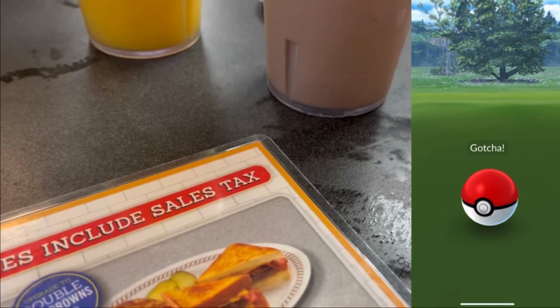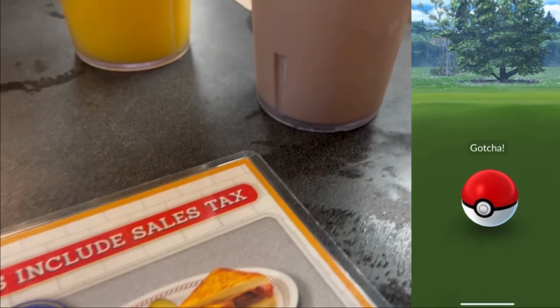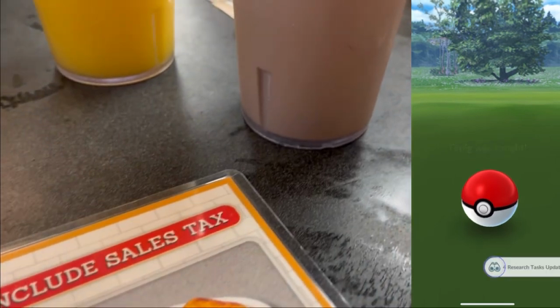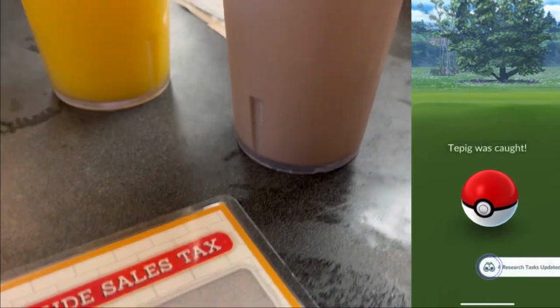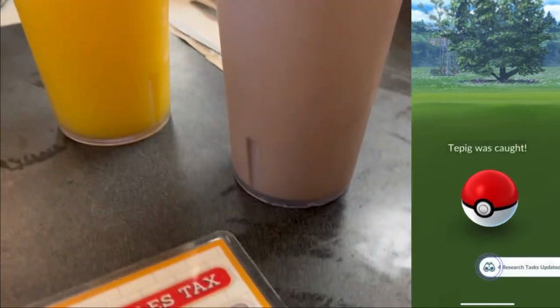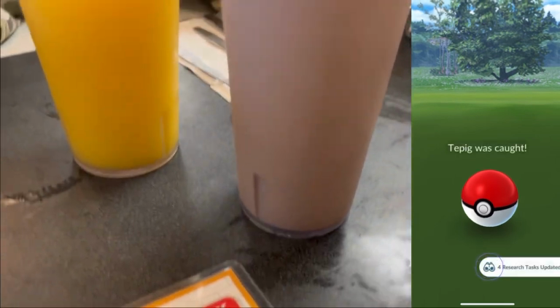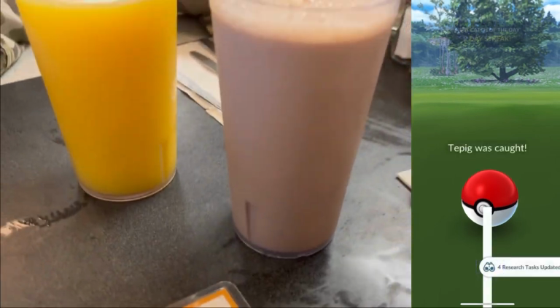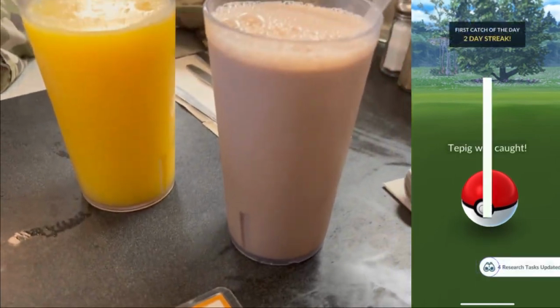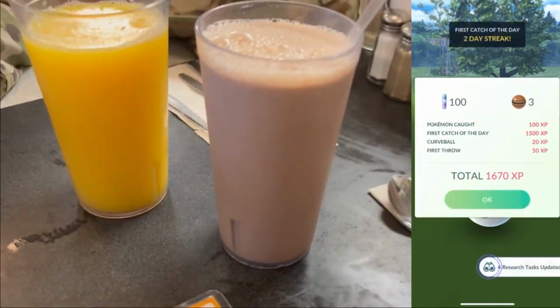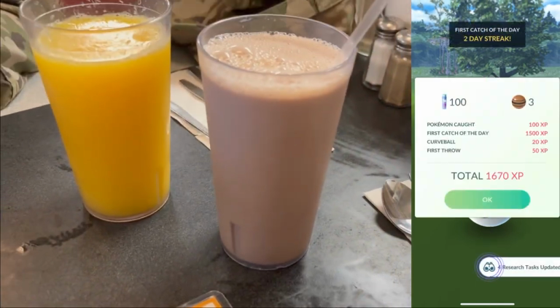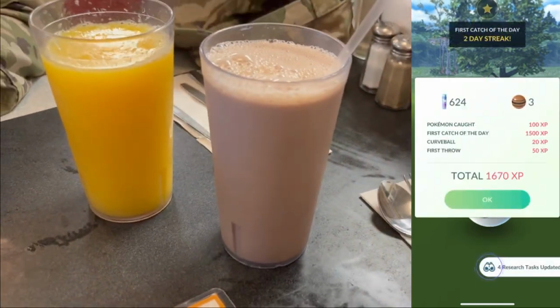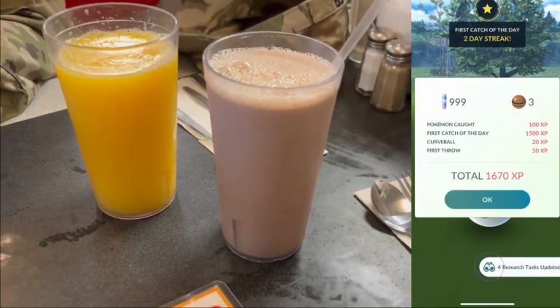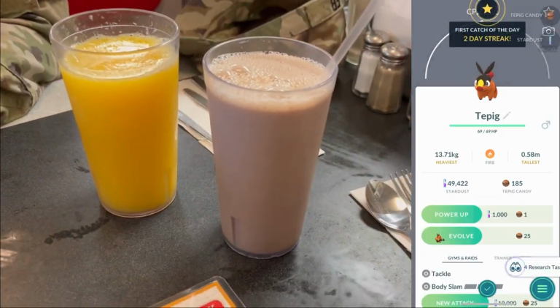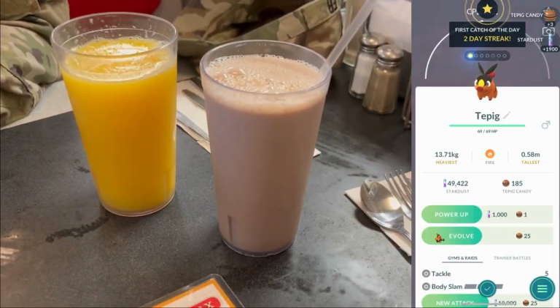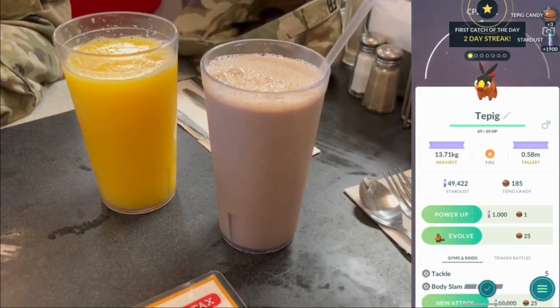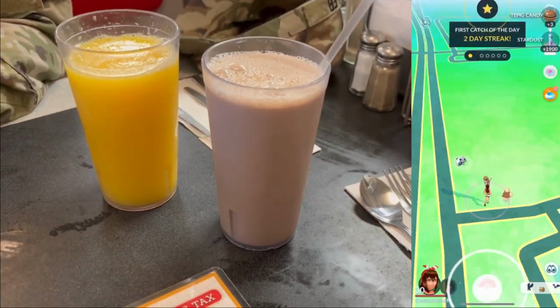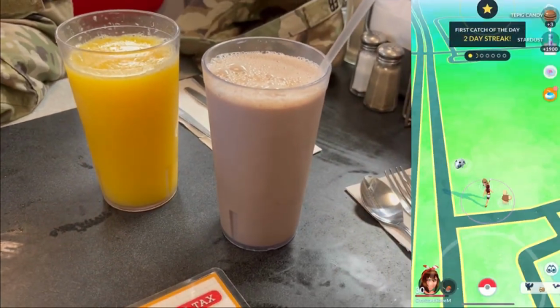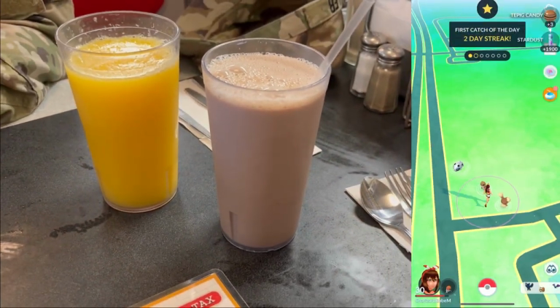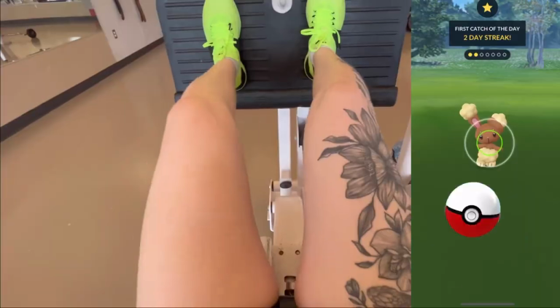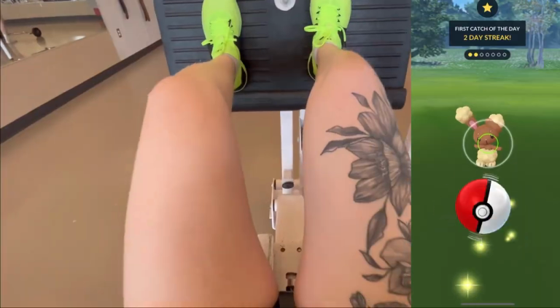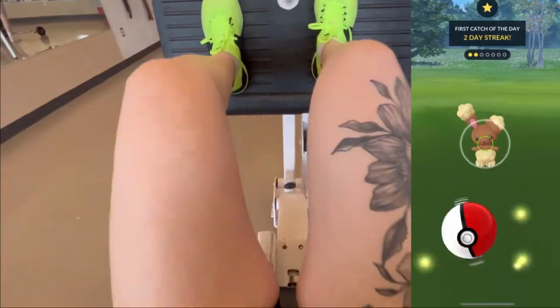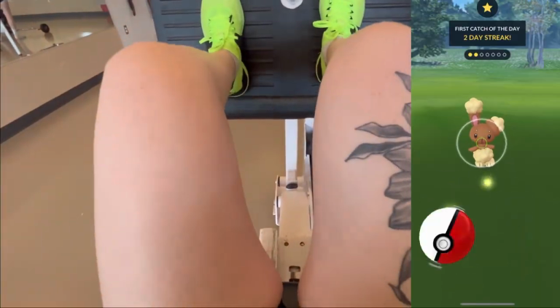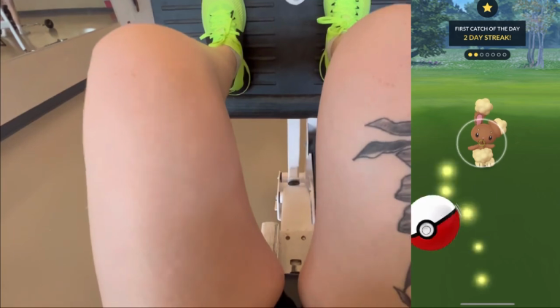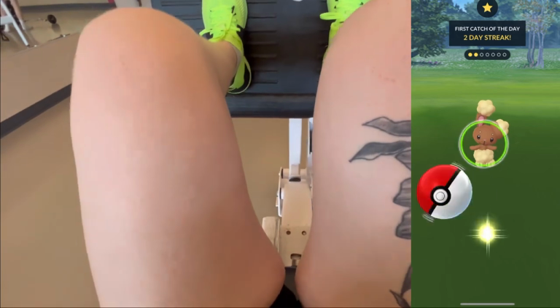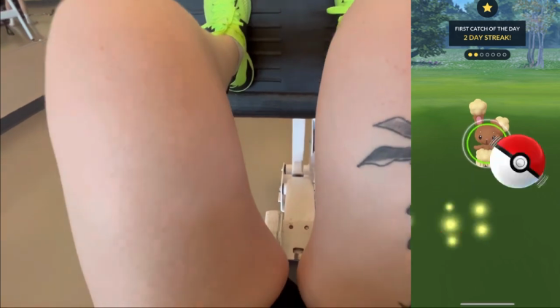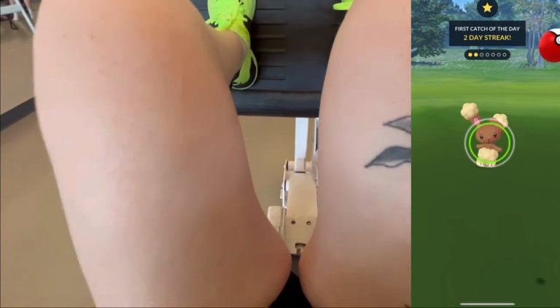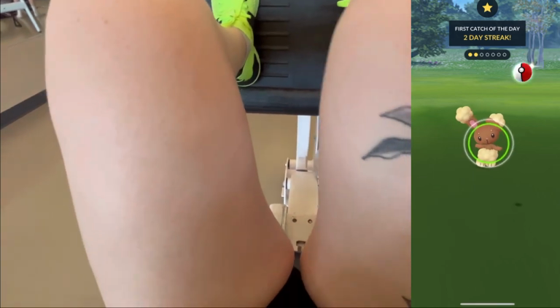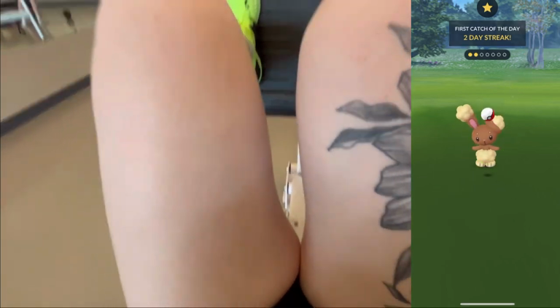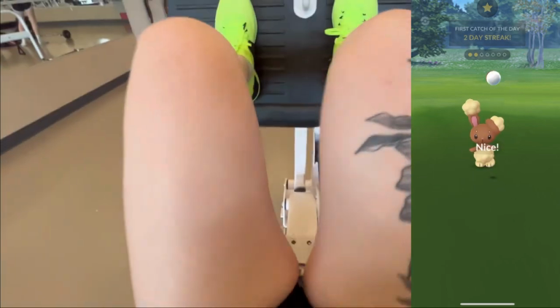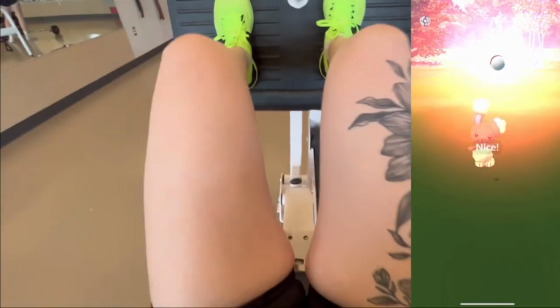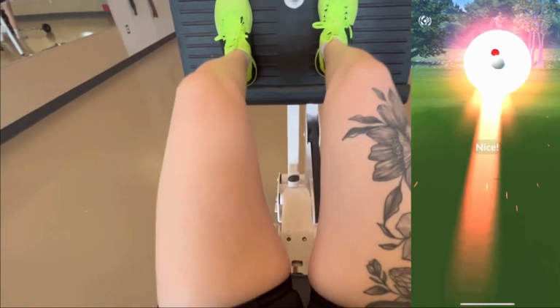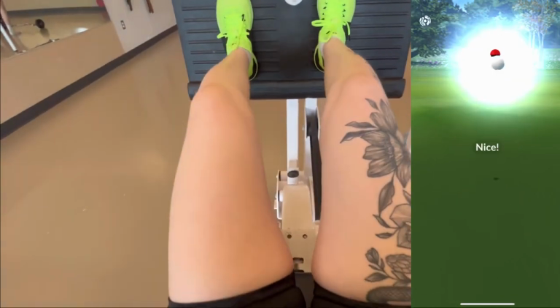Can't forget the chocolate milk — that slaps. Grinding at the gym, but also gotta focus on the Pokémon.